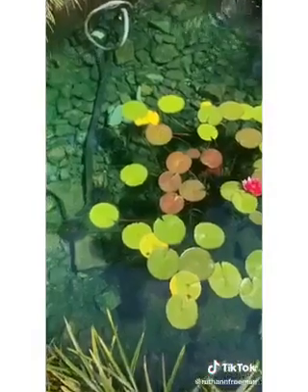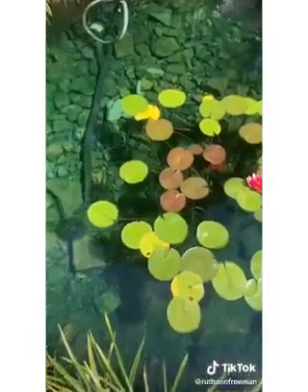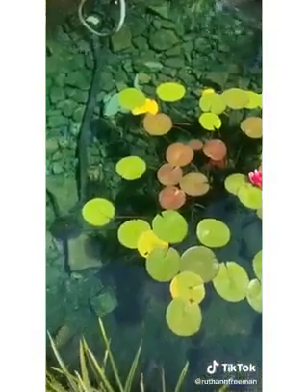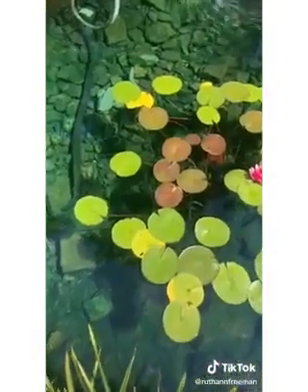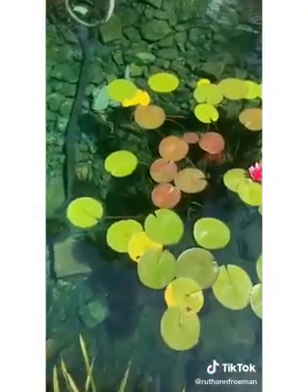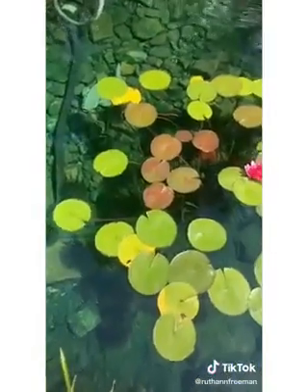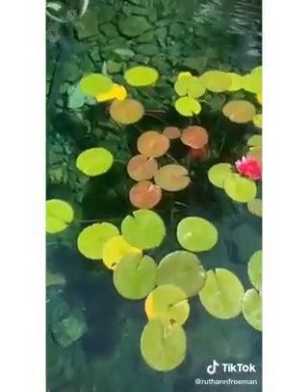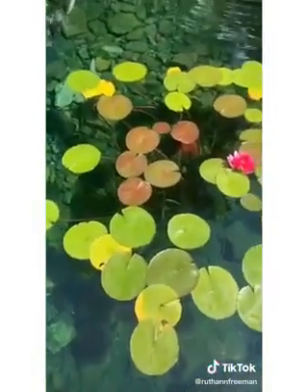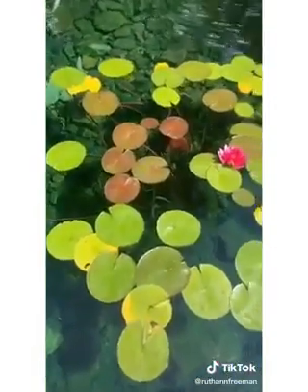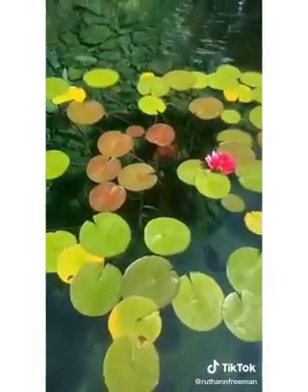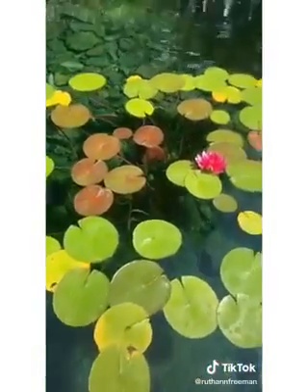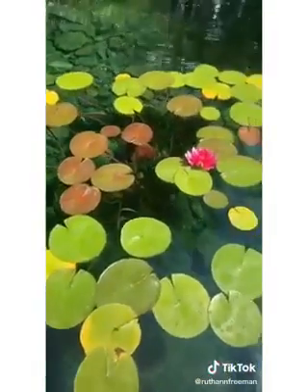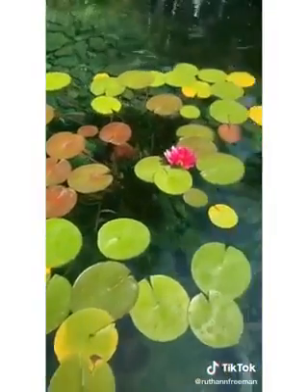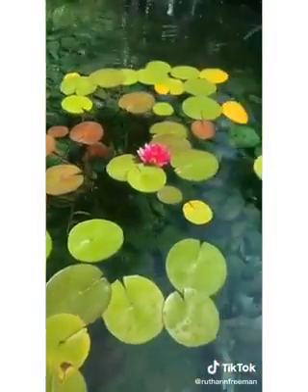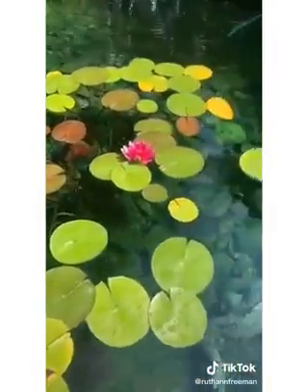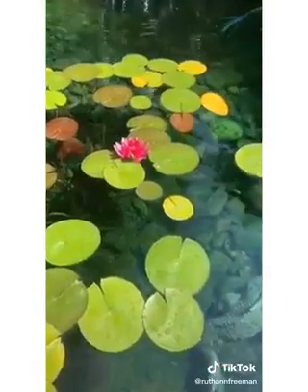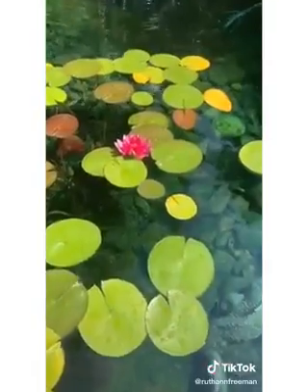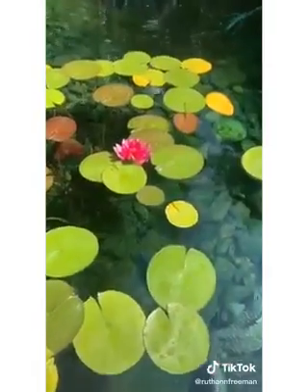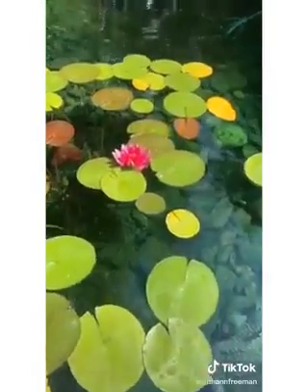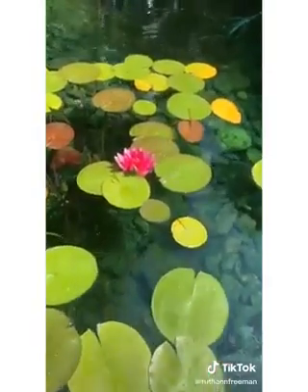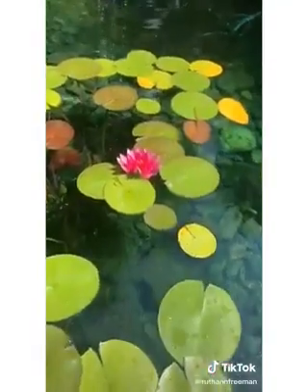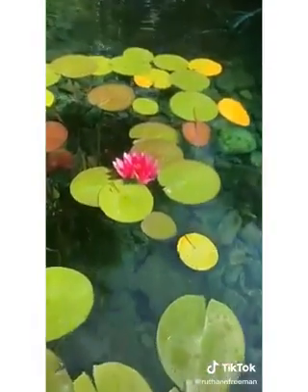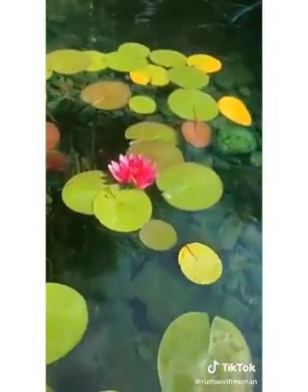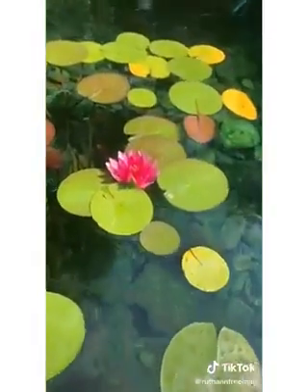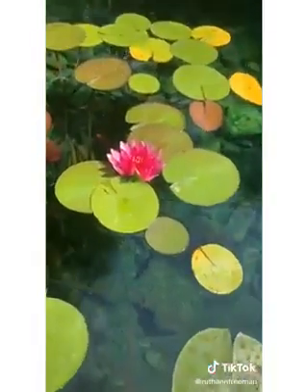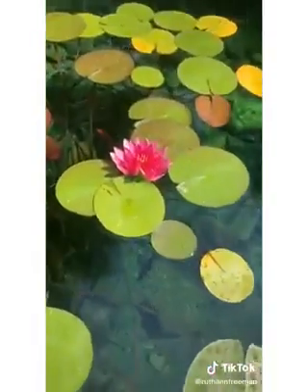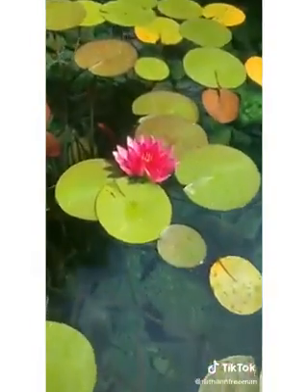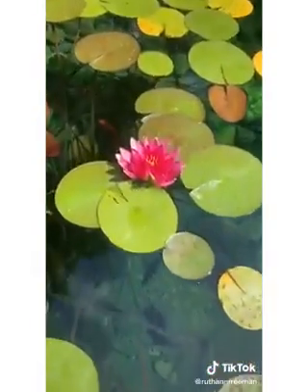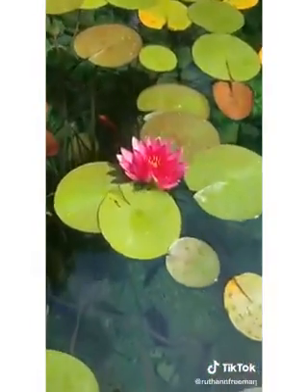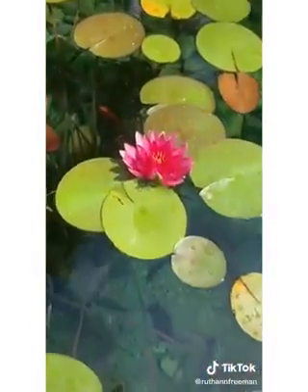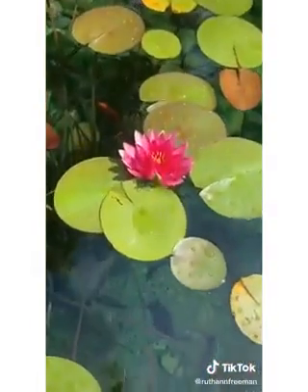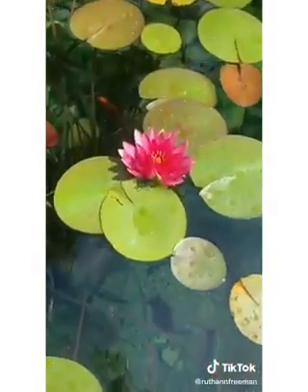The lily pads are doing super well, and the lily flower has bloomed again. This time a really dark pink.